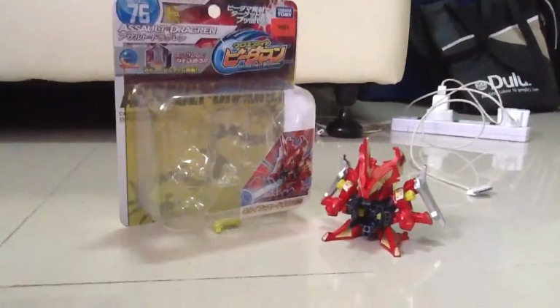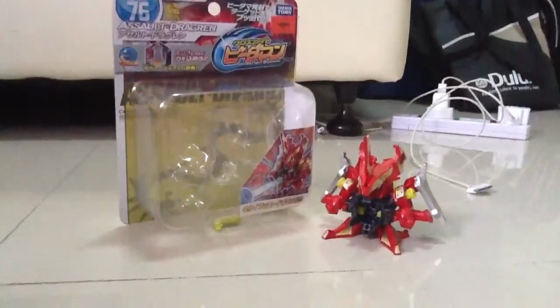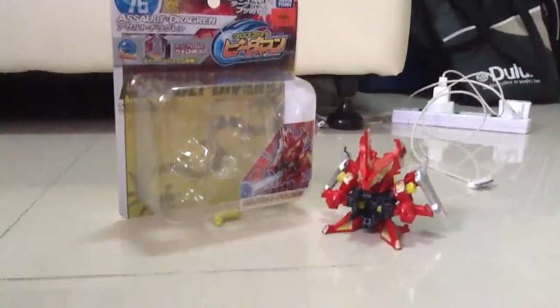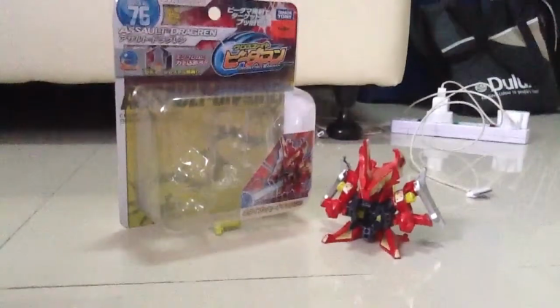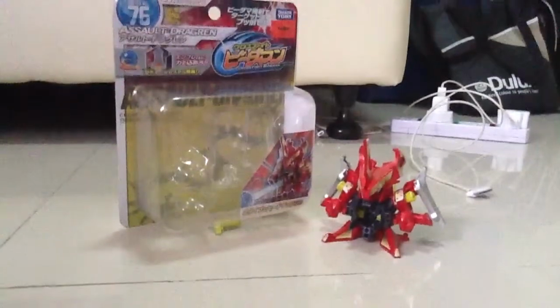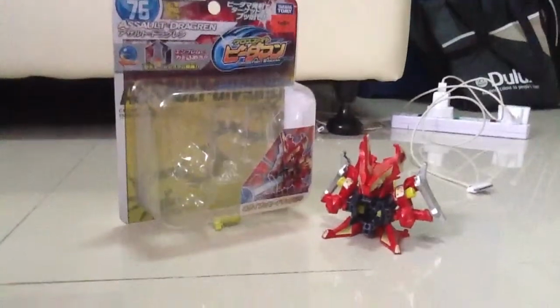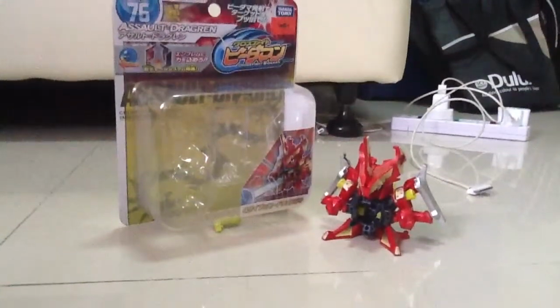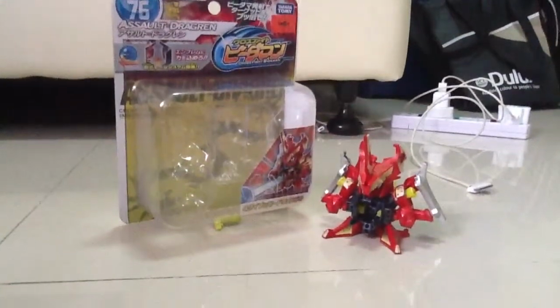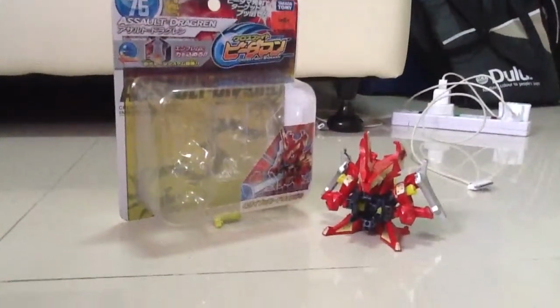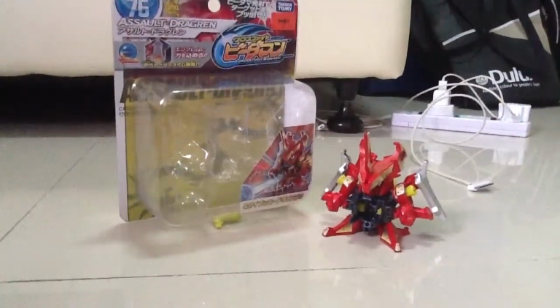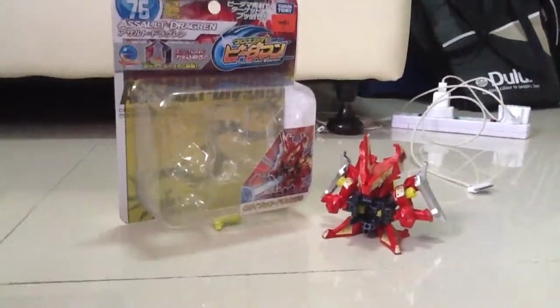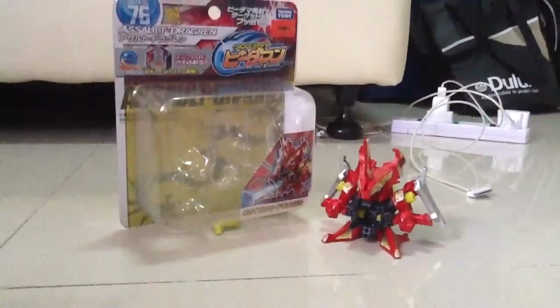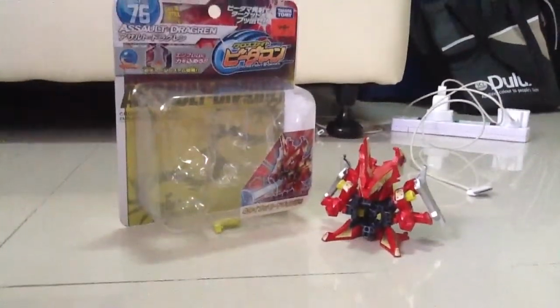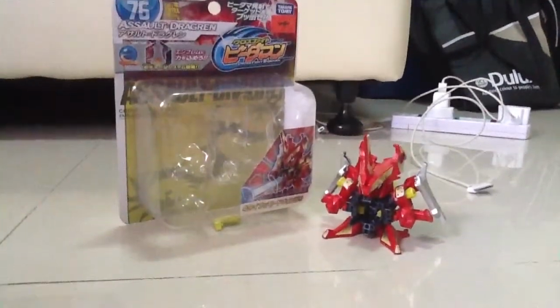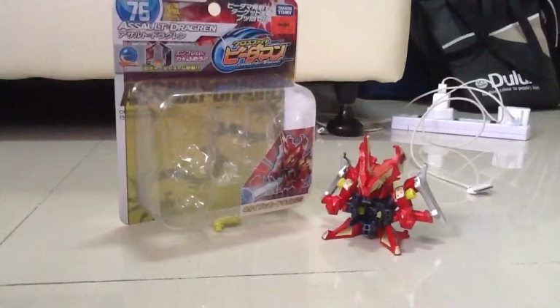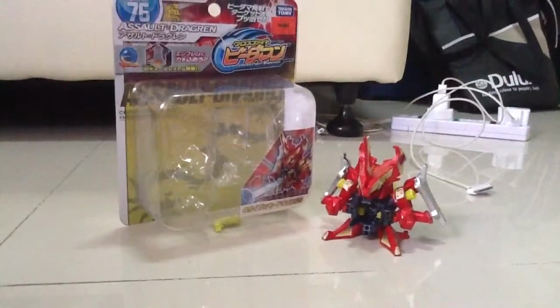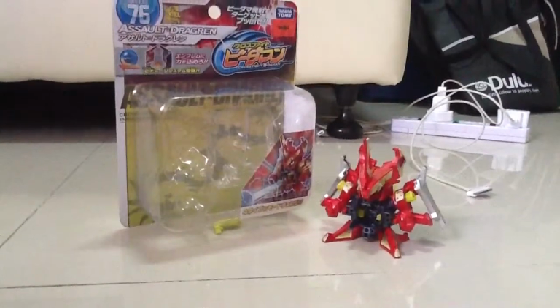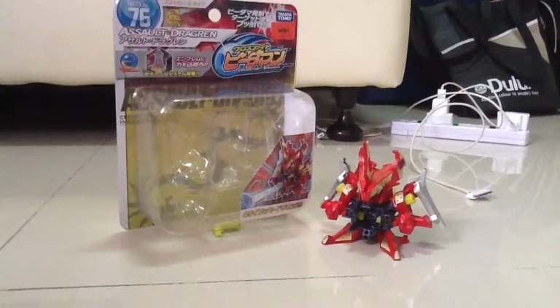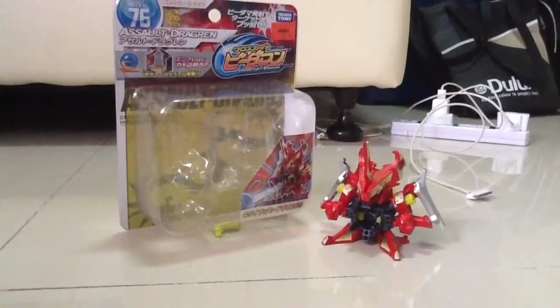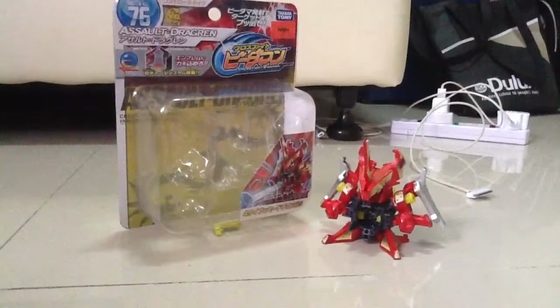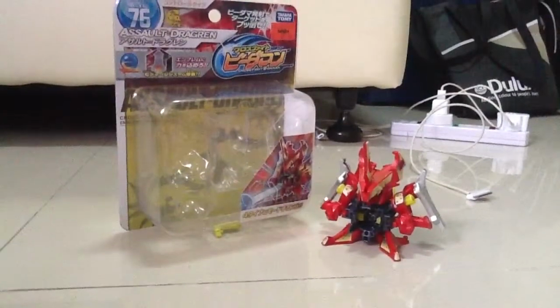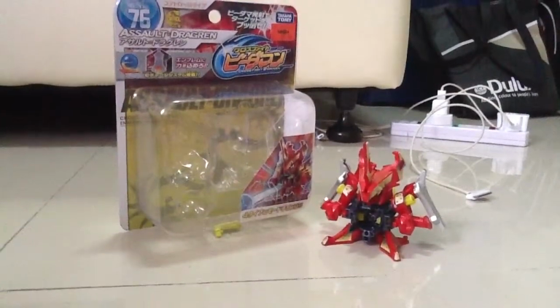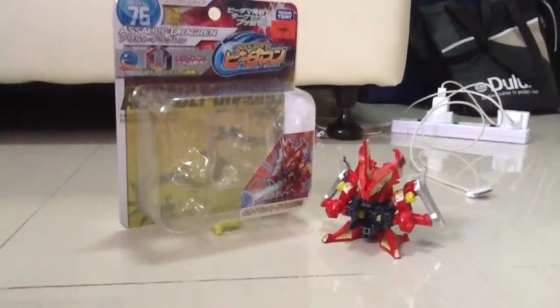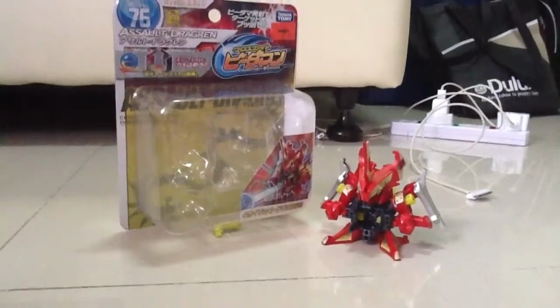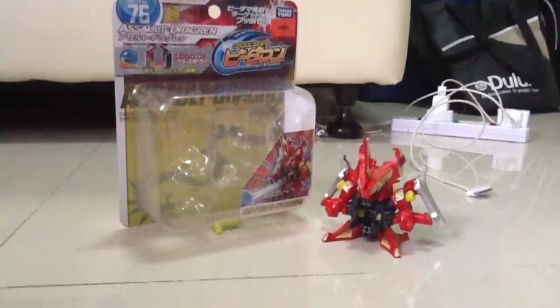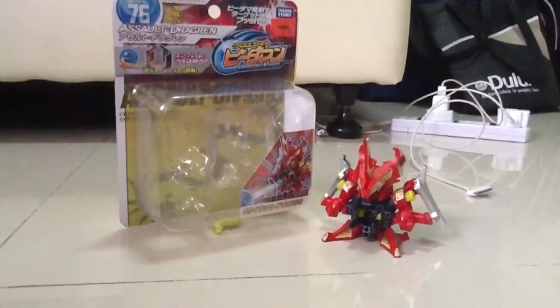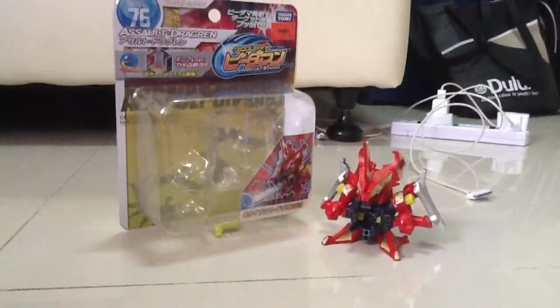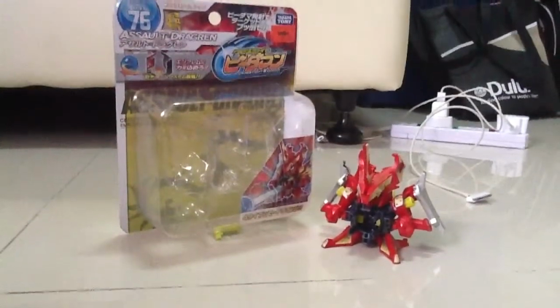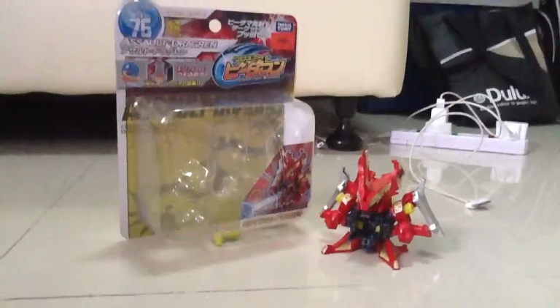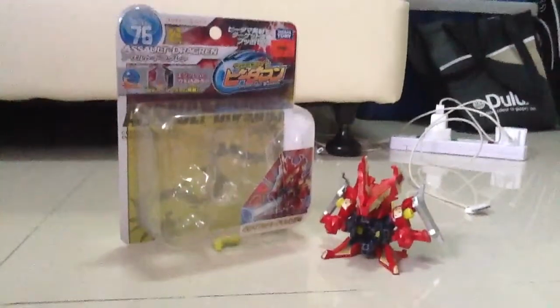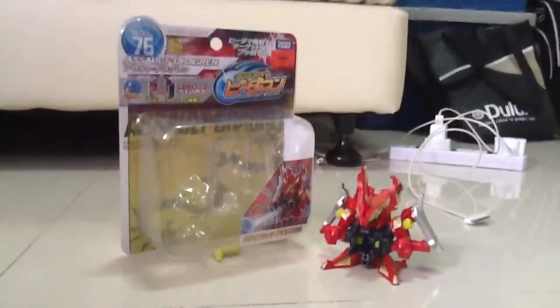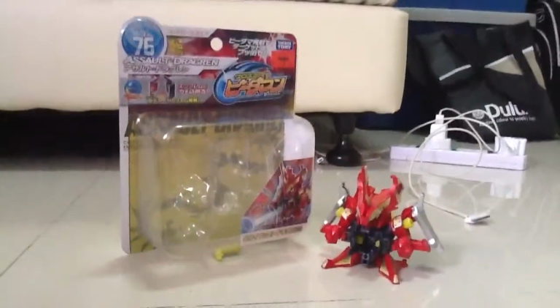Hey guys, this is Rising Dressing here, bringing you a CrossFit Beat-a-Mod review. And today it is CB-76 Assault Dragon.